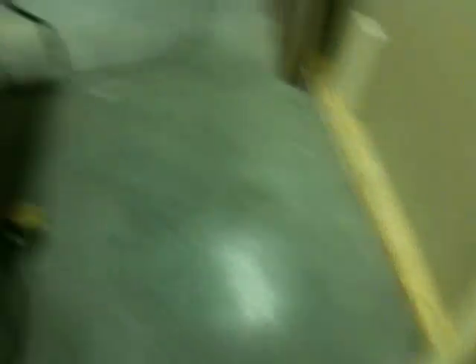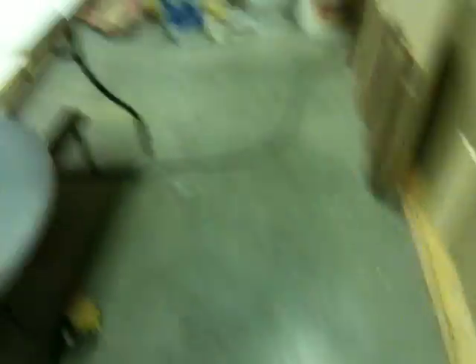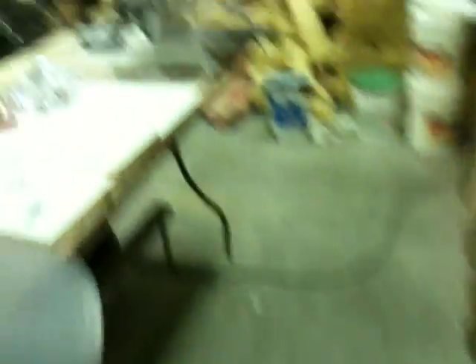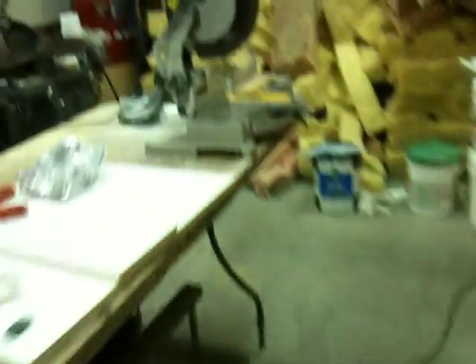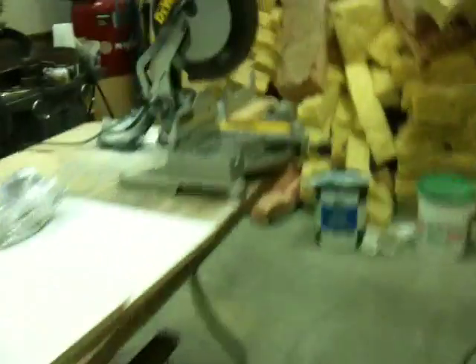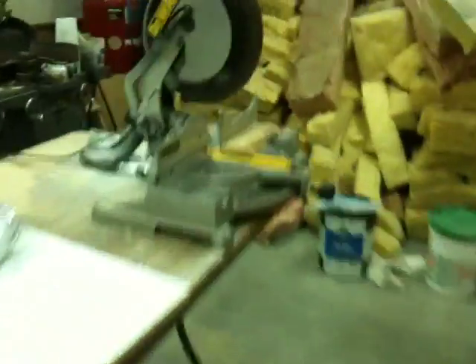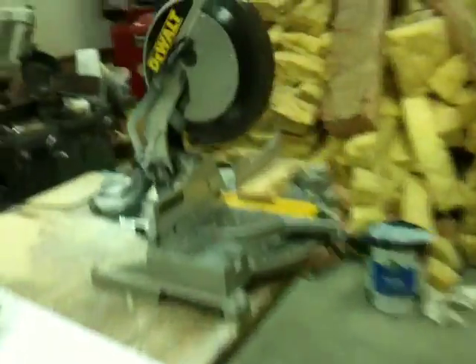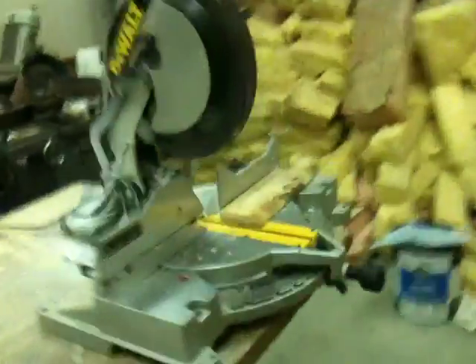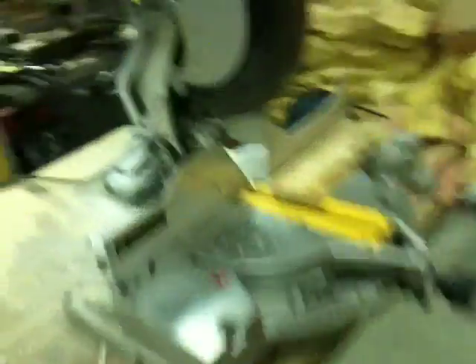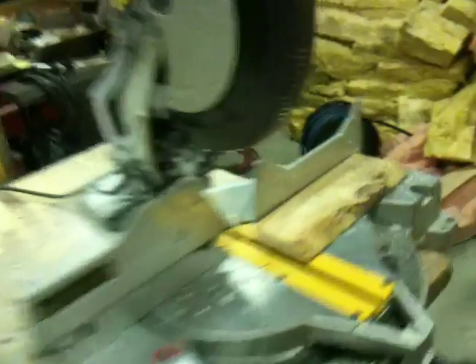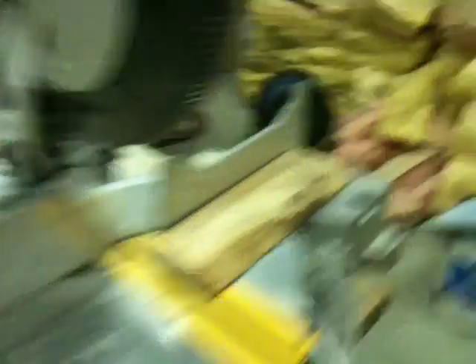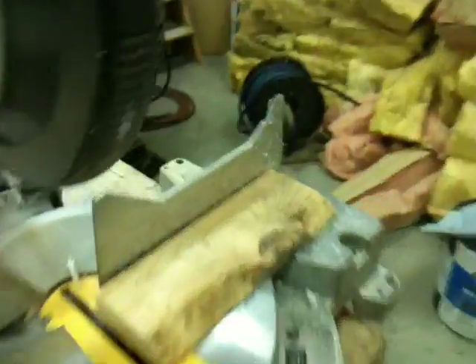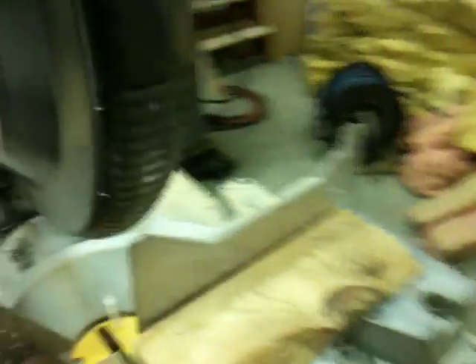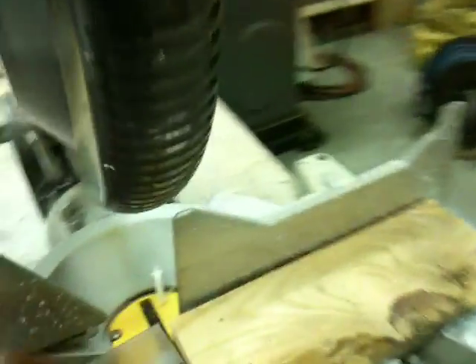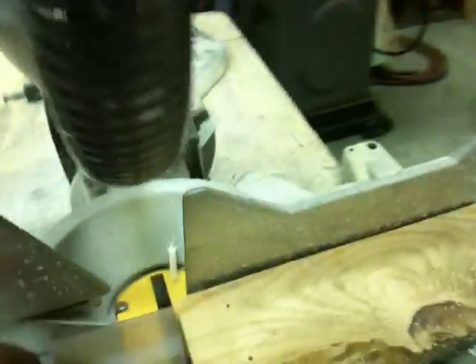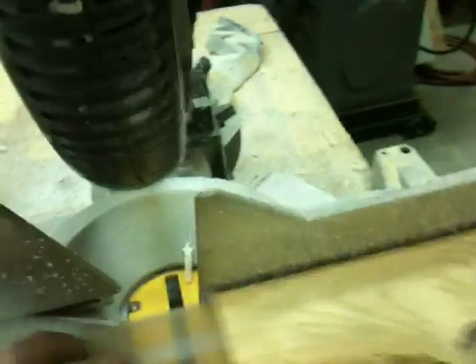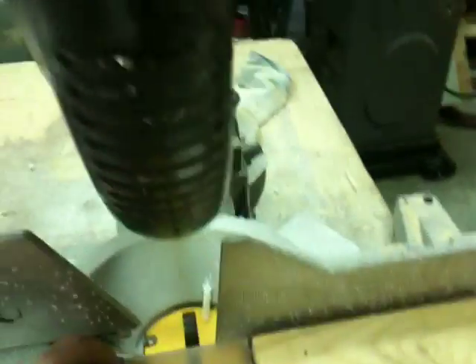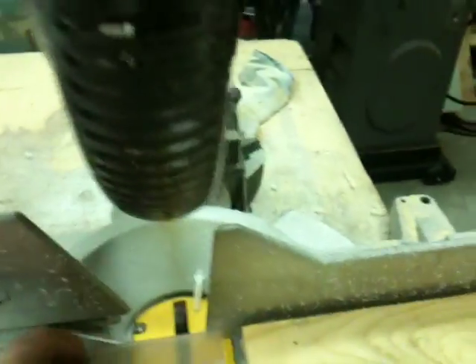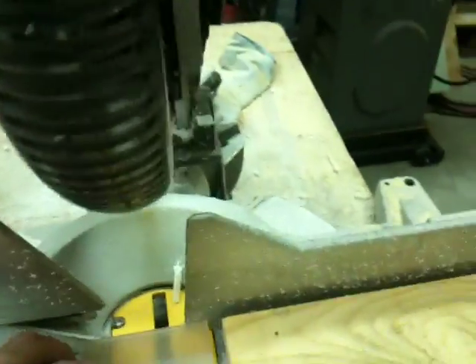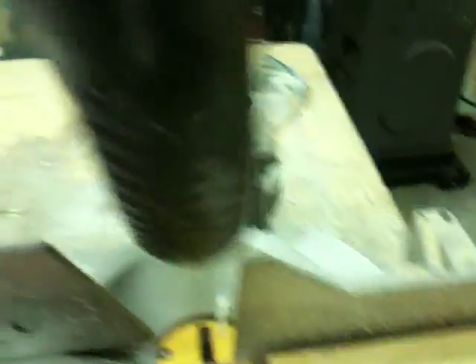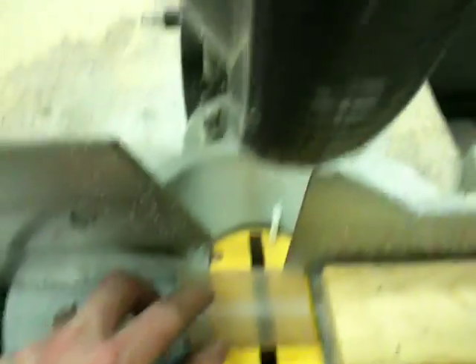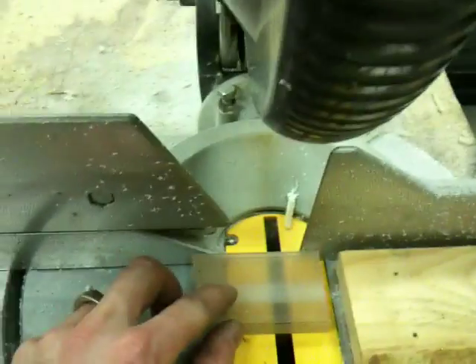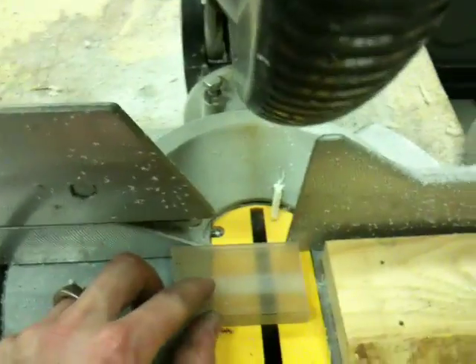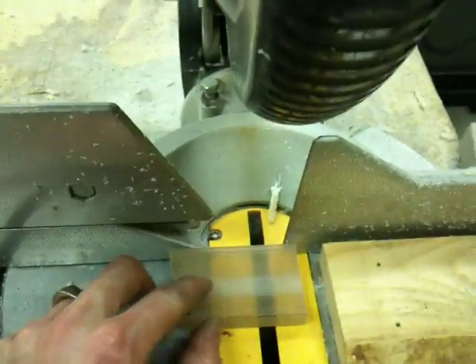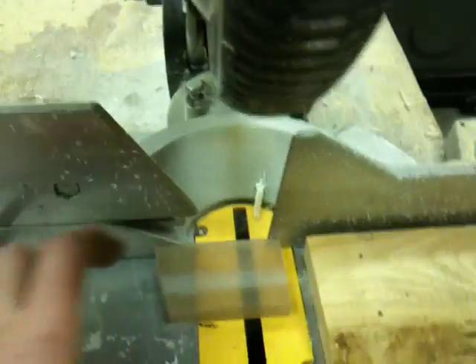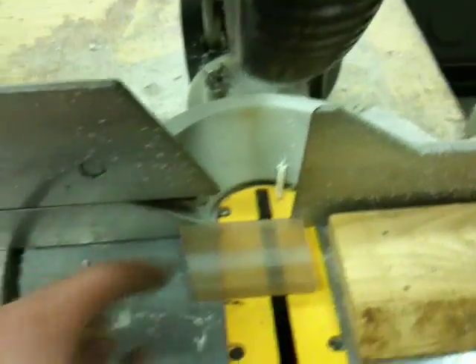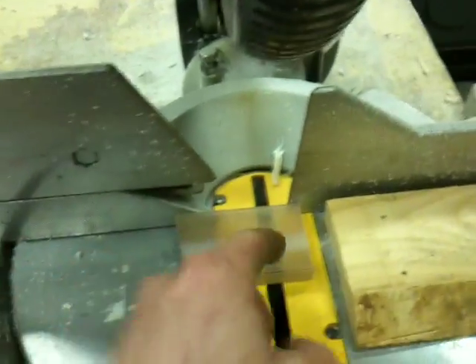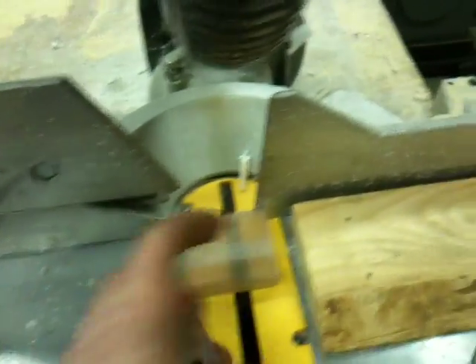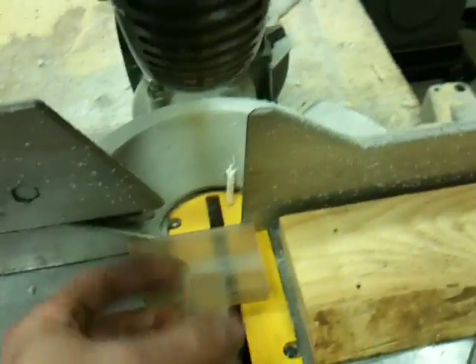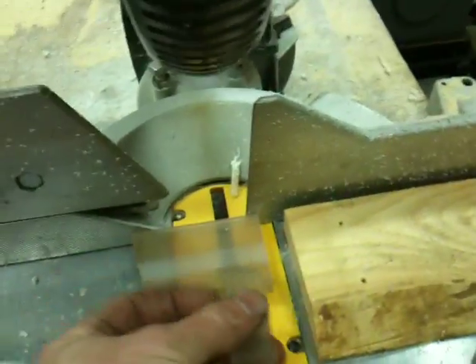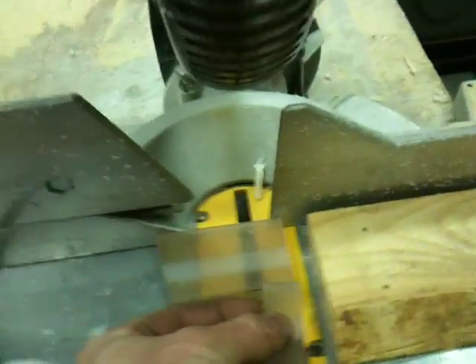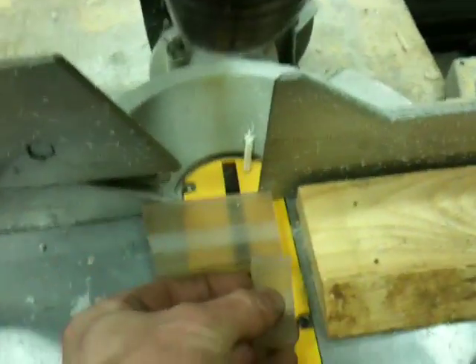And then on my miter saw, I came over here and had it all set up to where I cut perfect pieces.